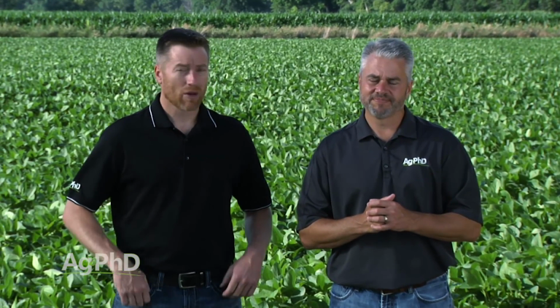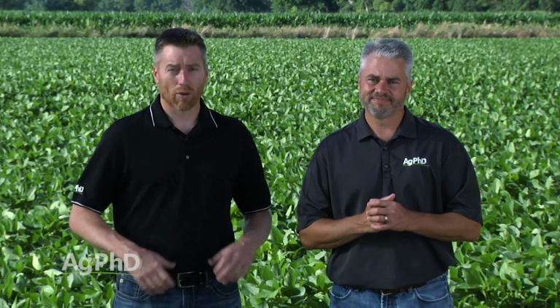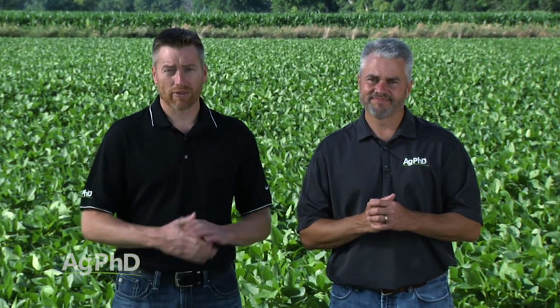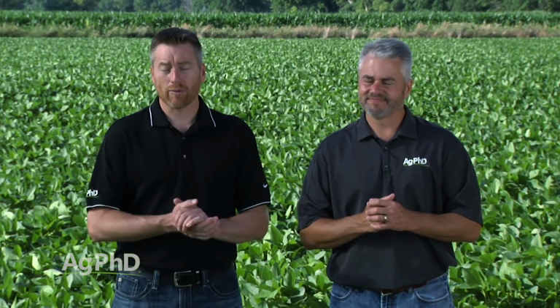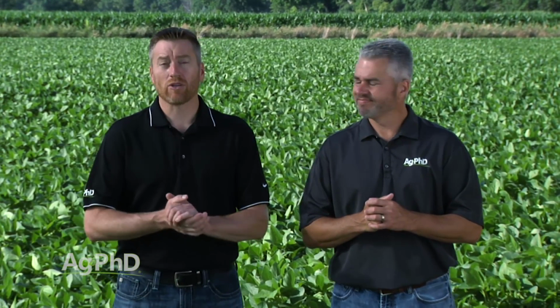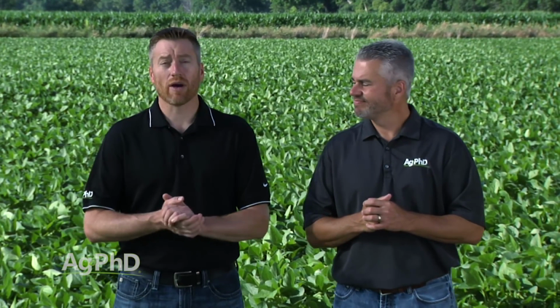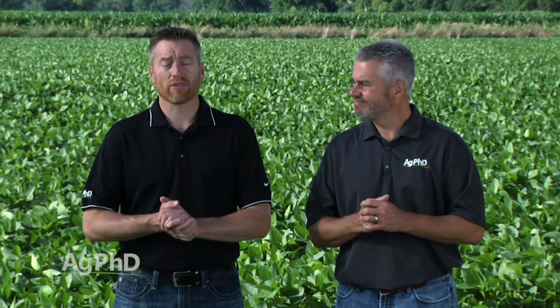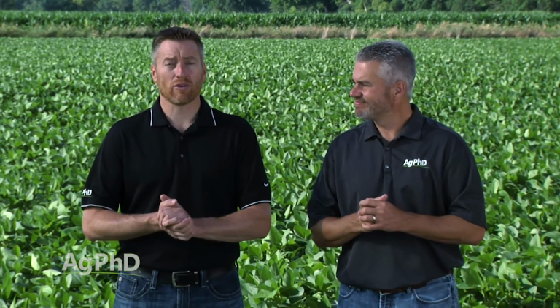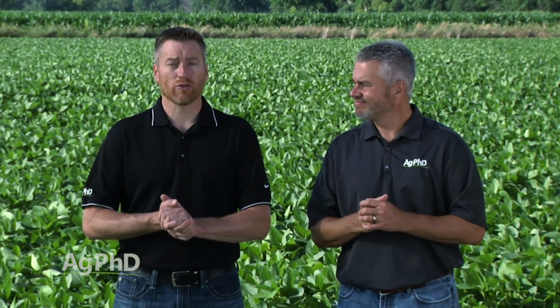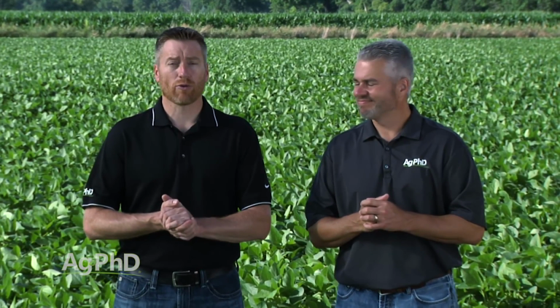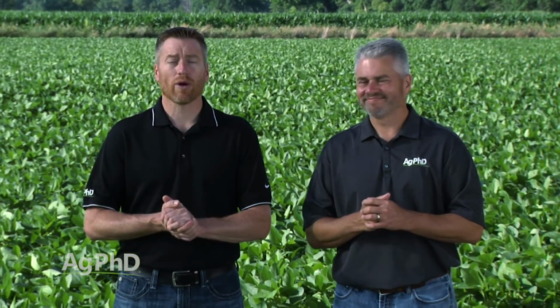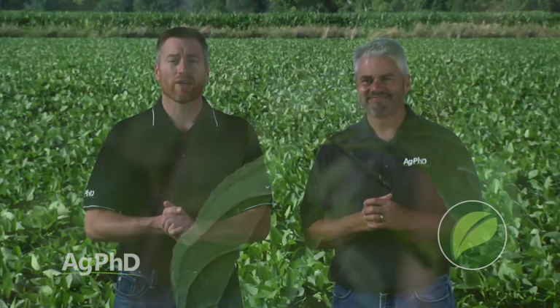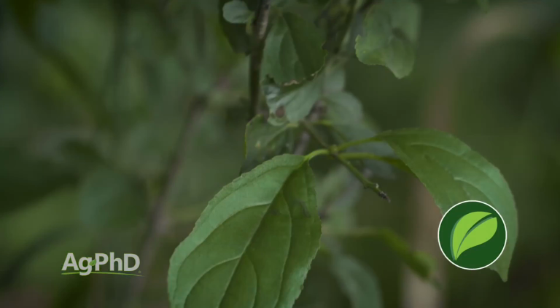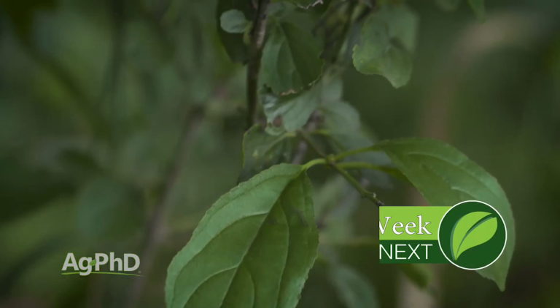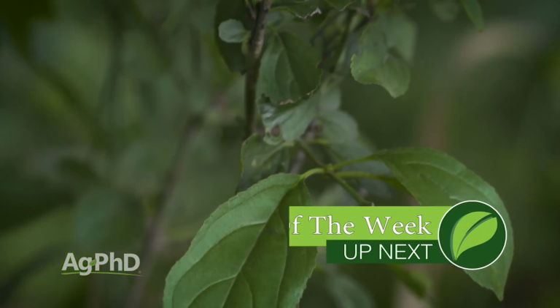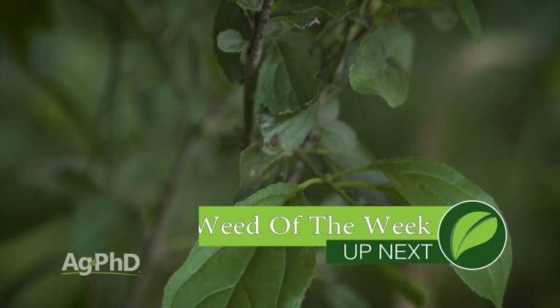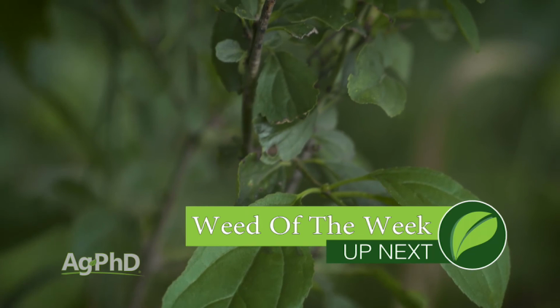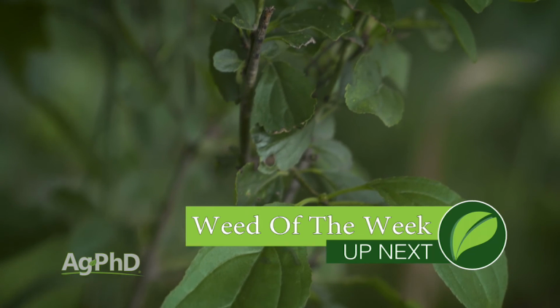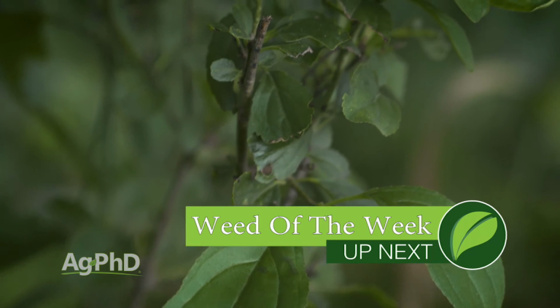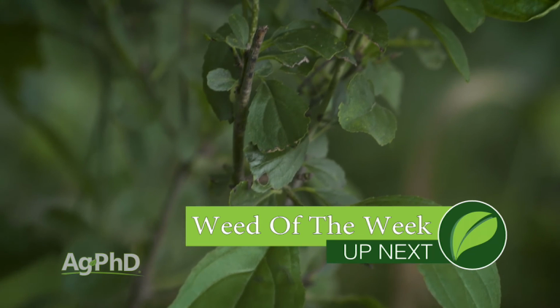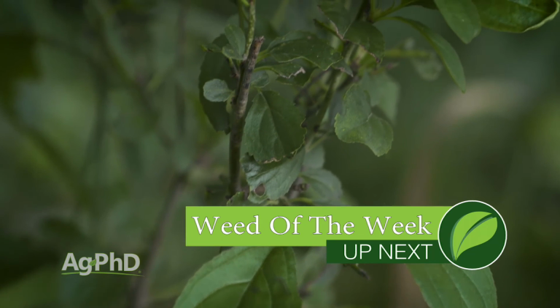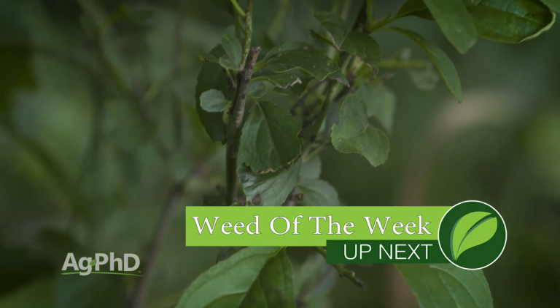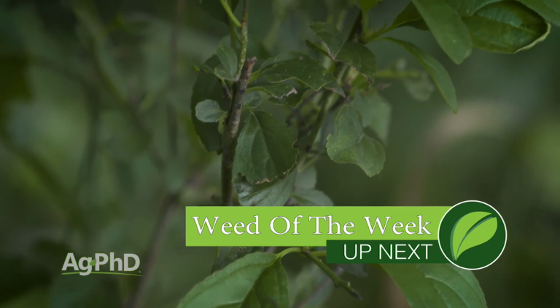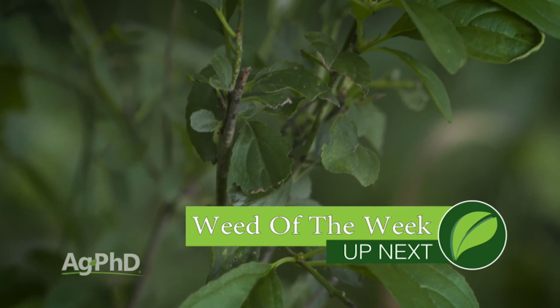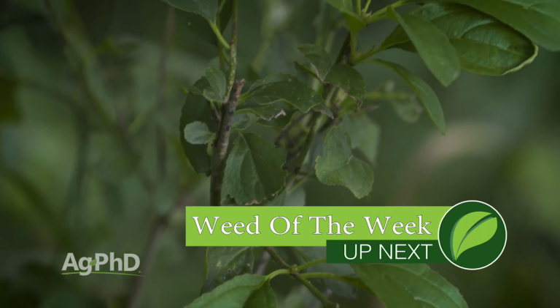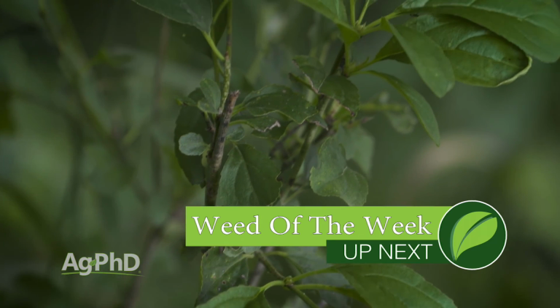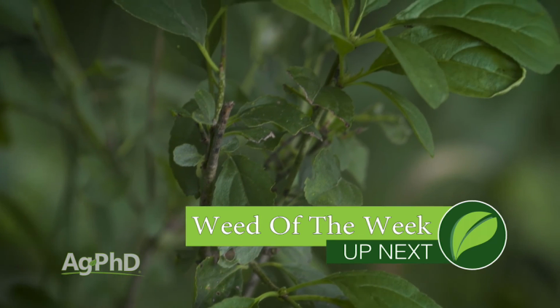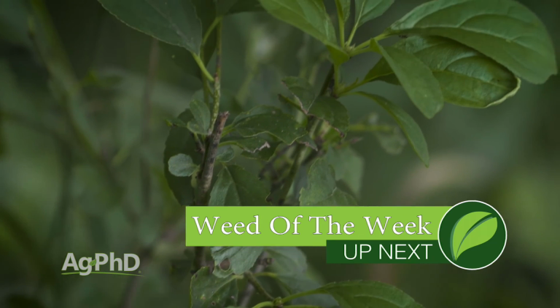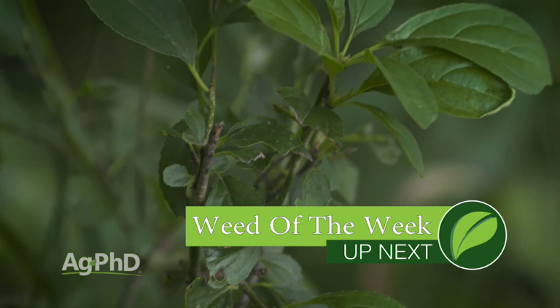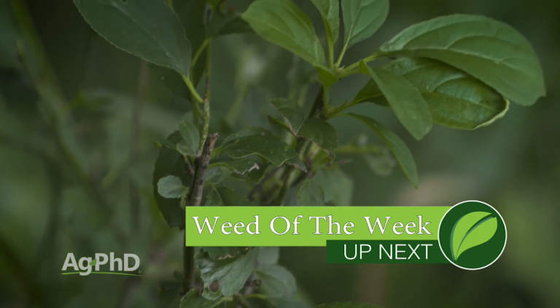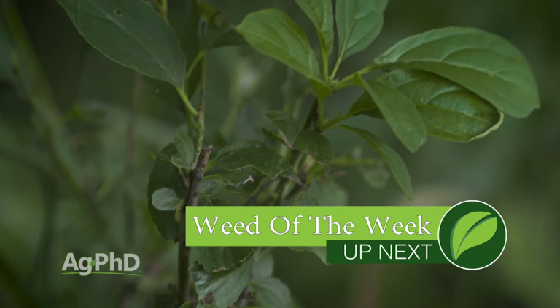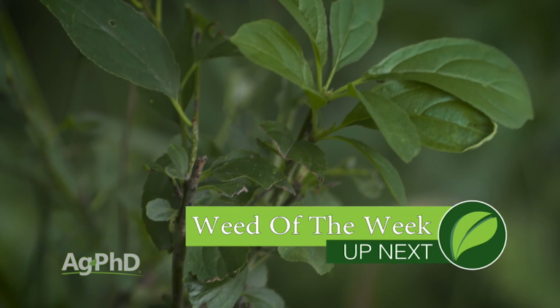Well, one thing we do have a solution for is our Weed of the Week. We'll show you how to stop this tough weed, coming up next.